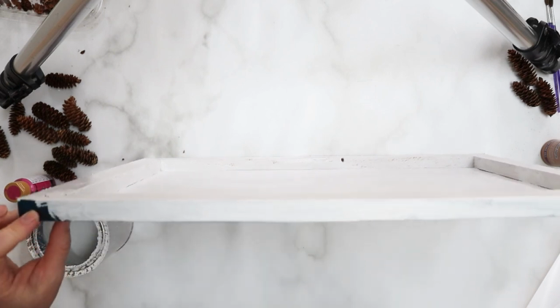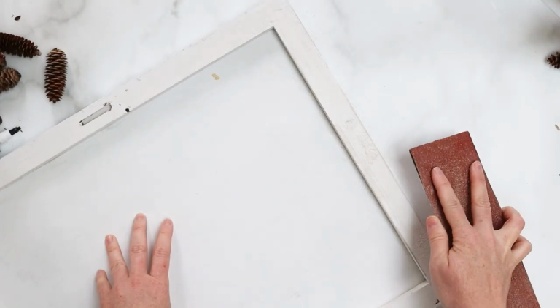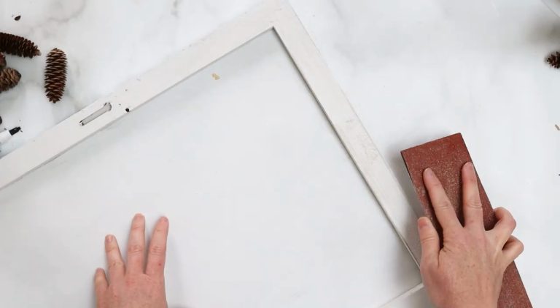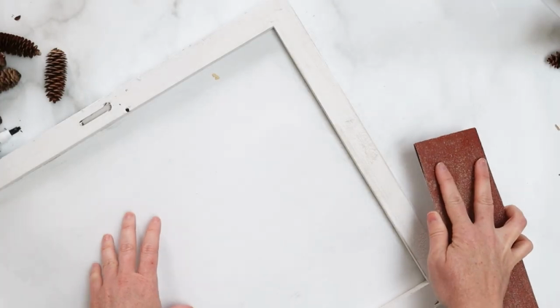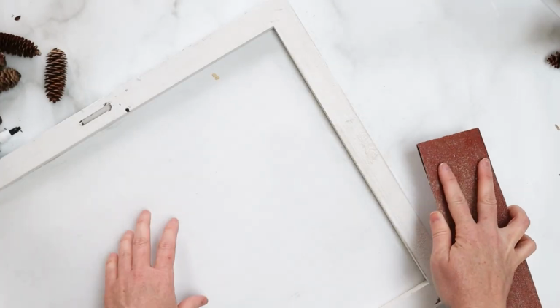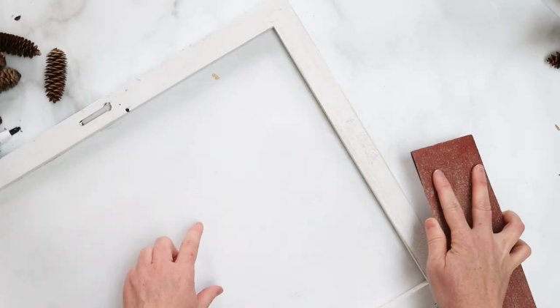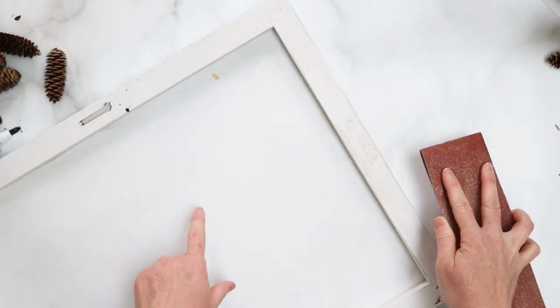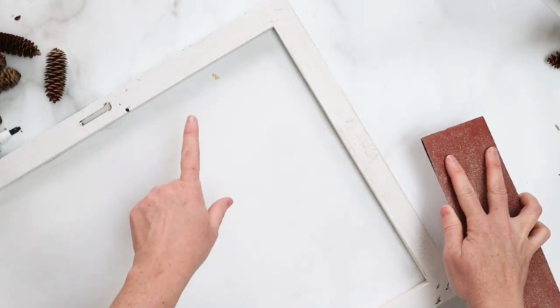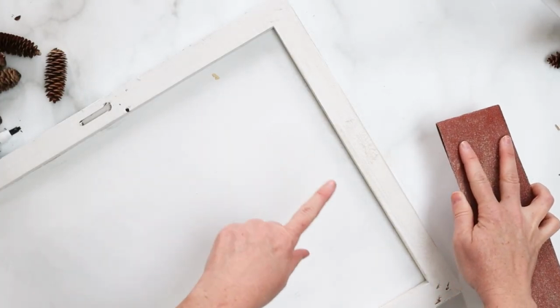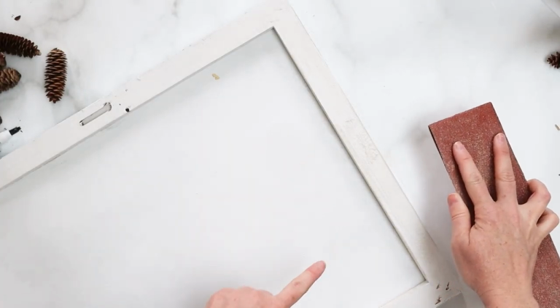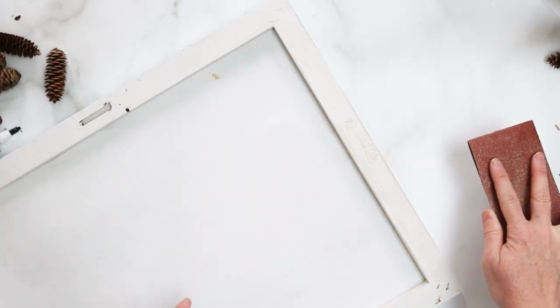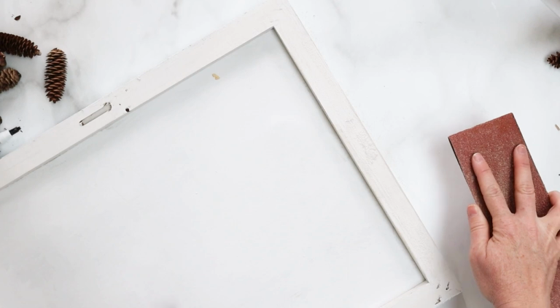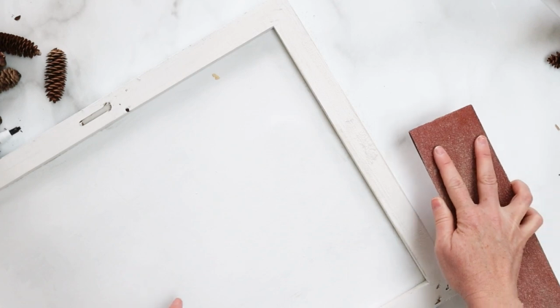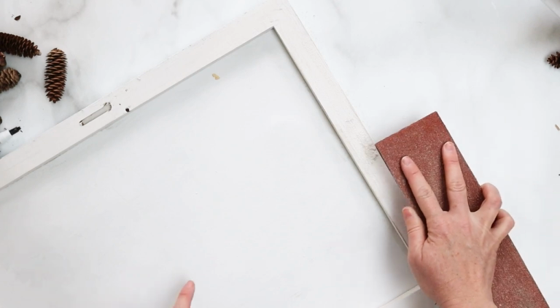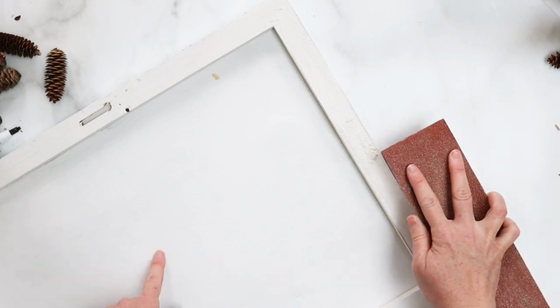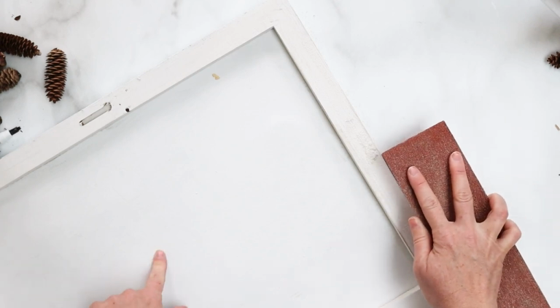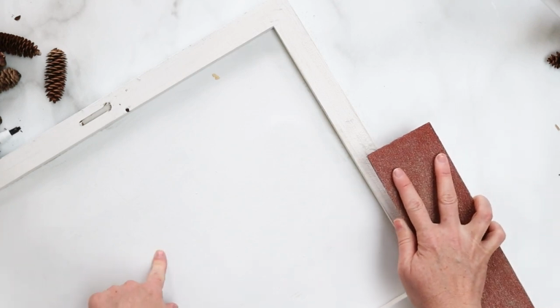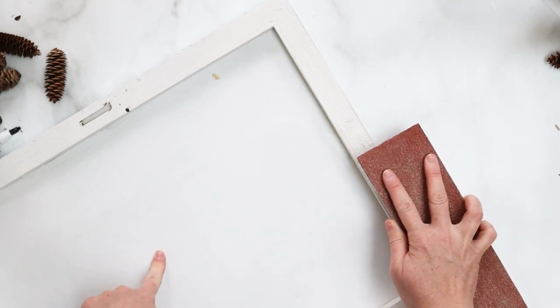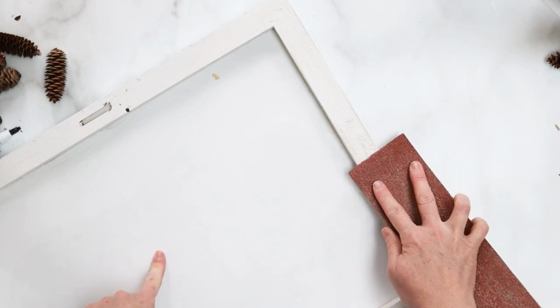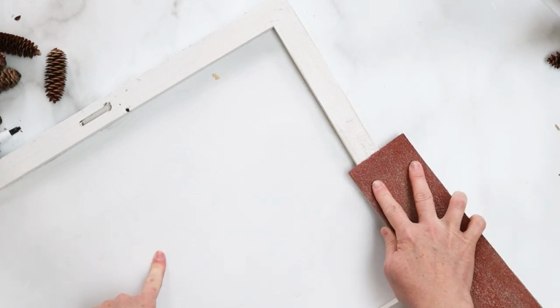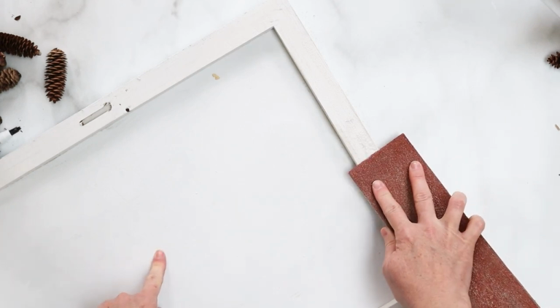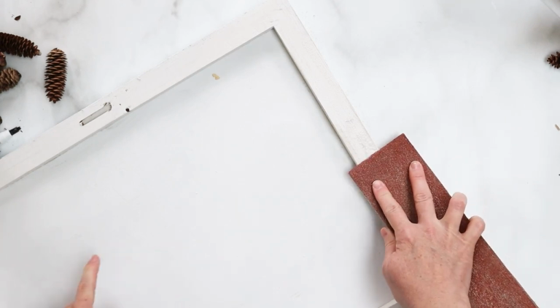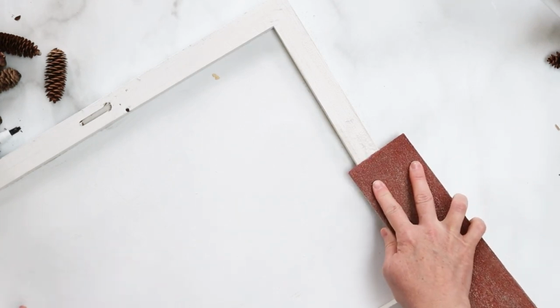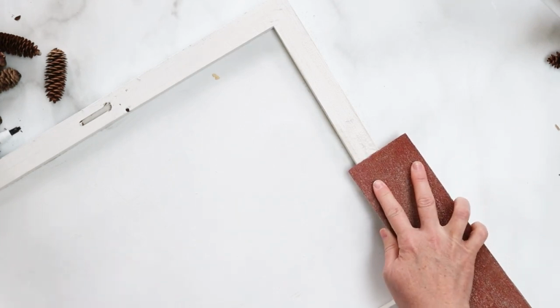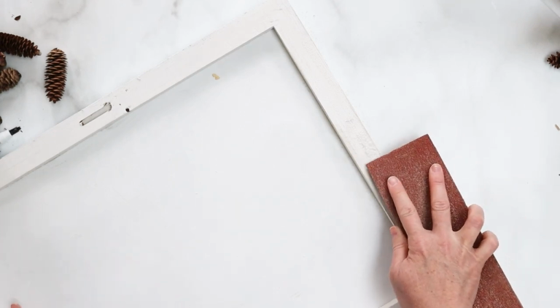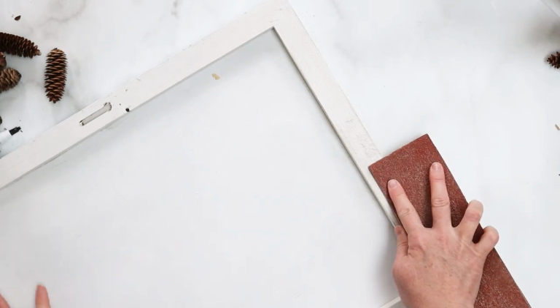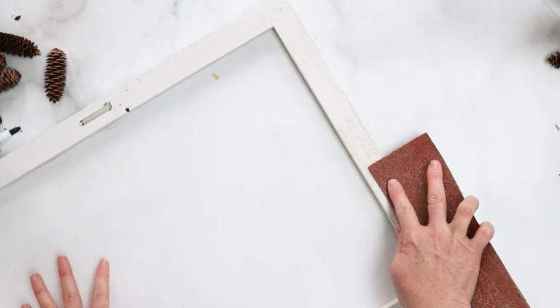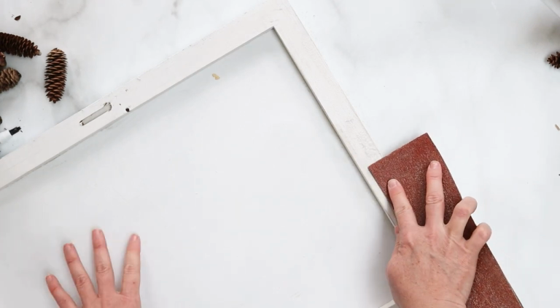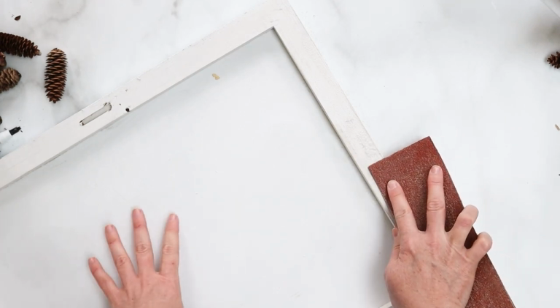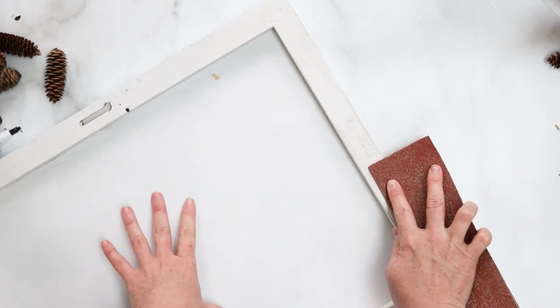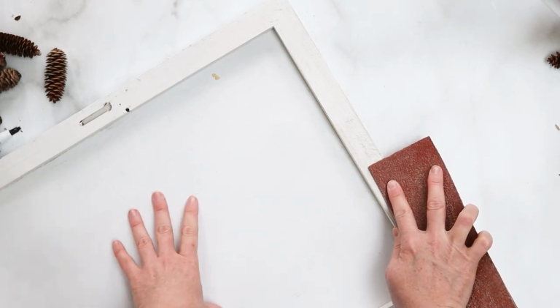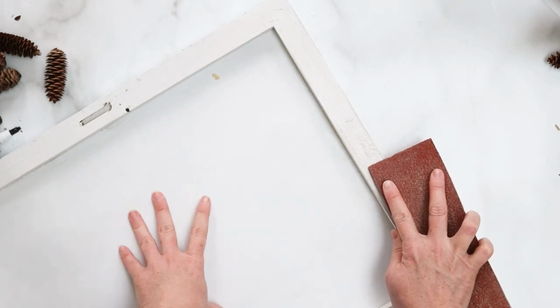Next, we're just going to sand the frame of the photo to give it a little bit of a distressed look.